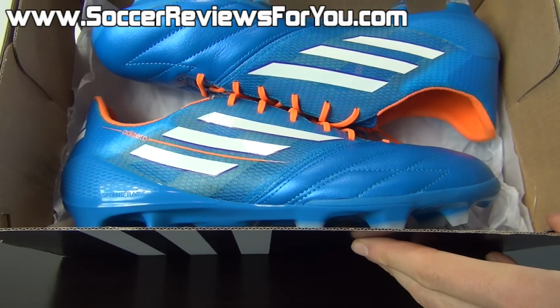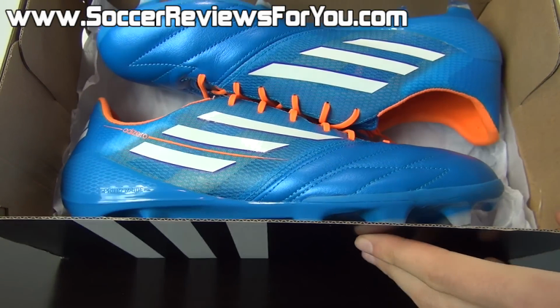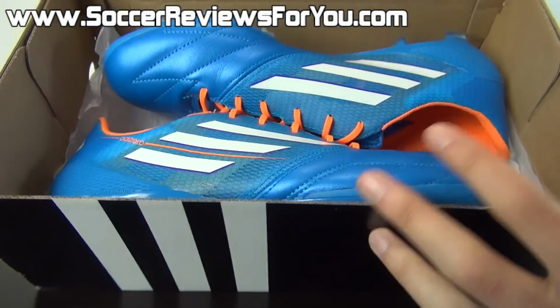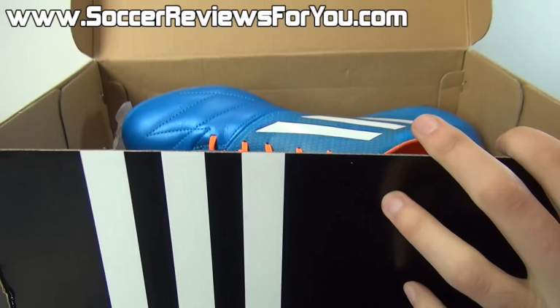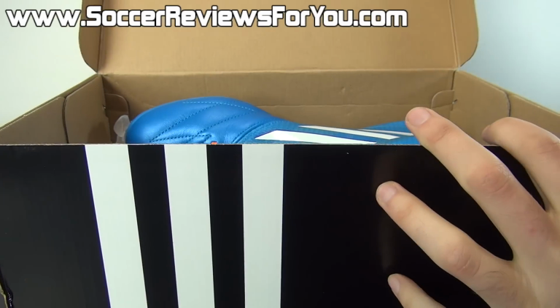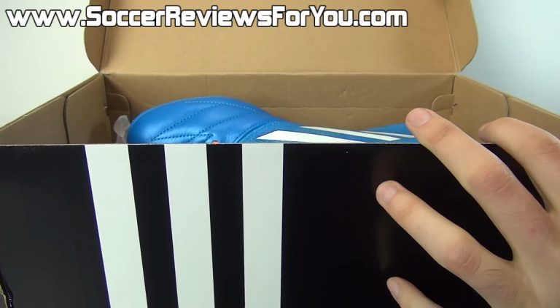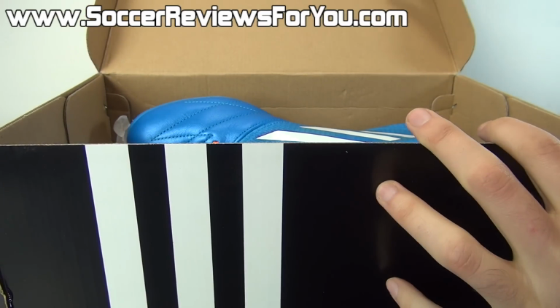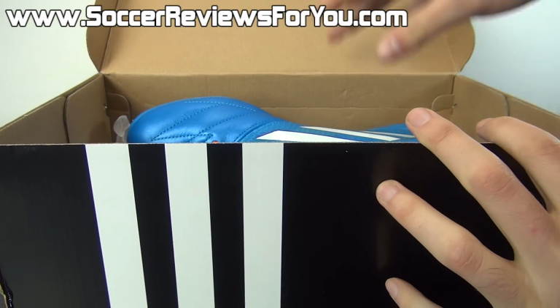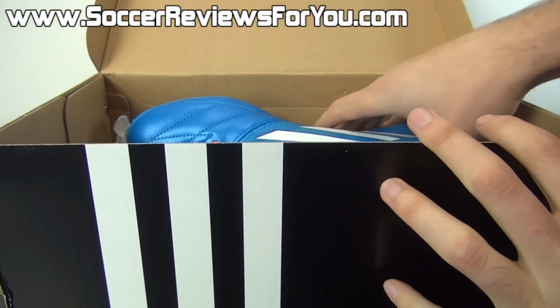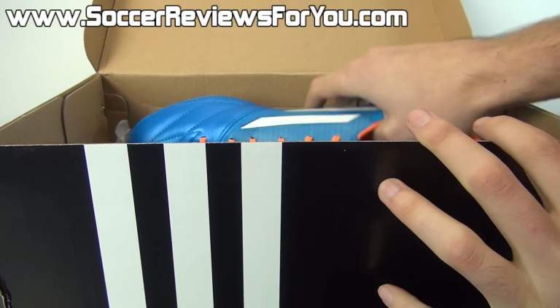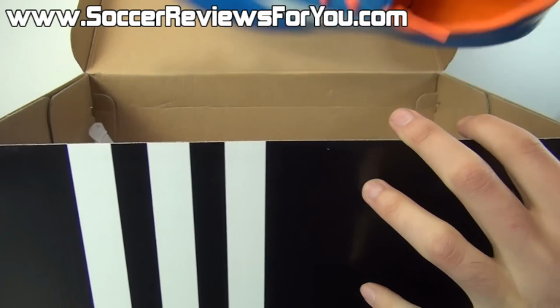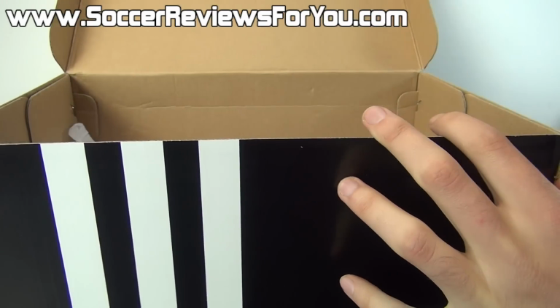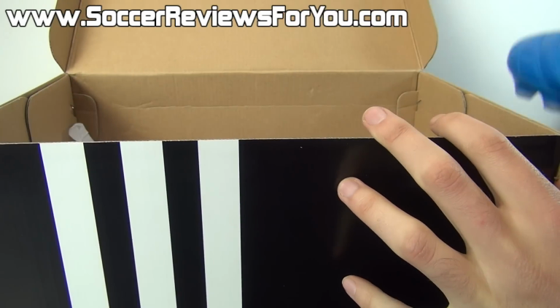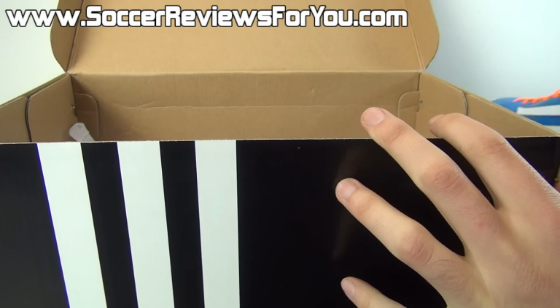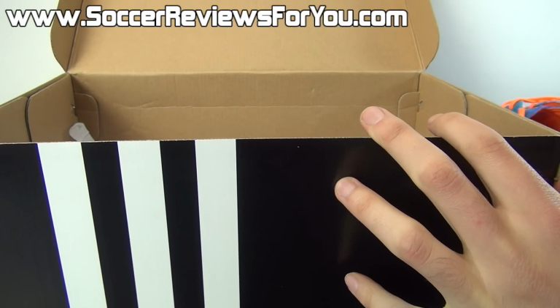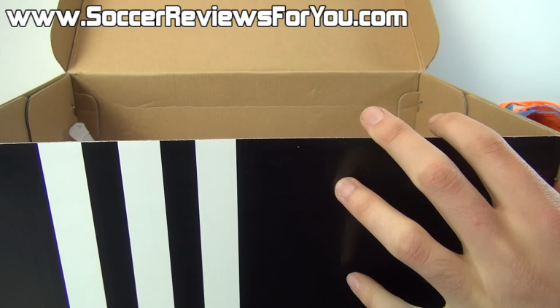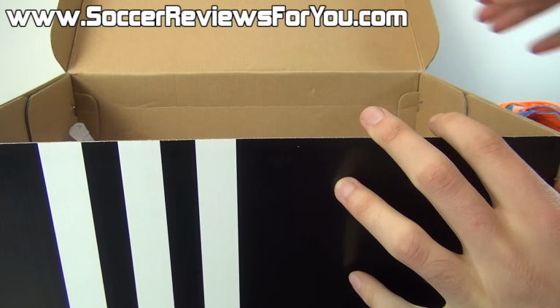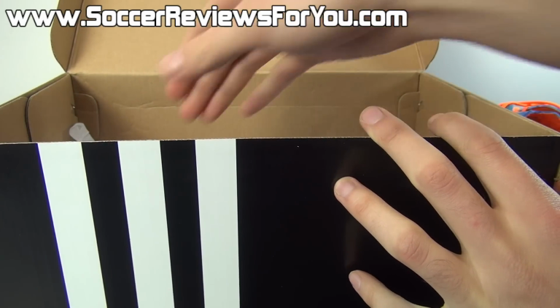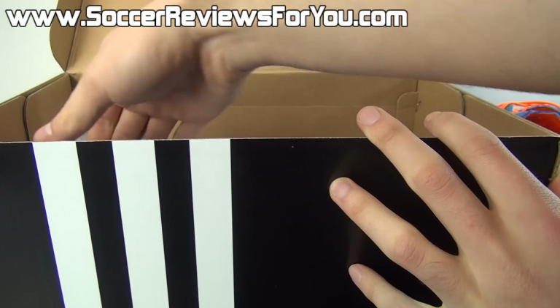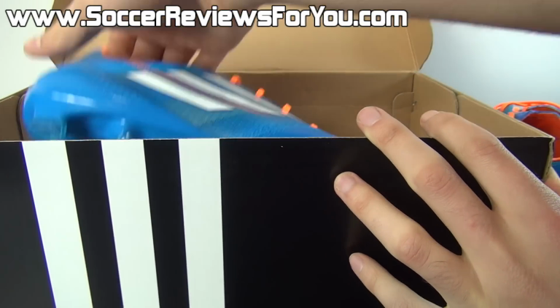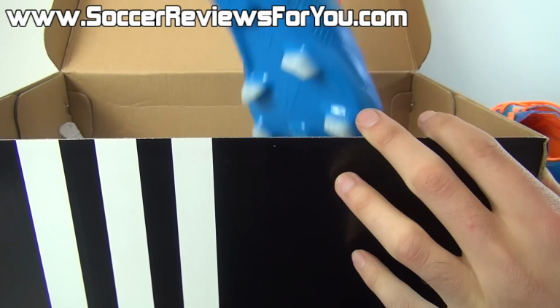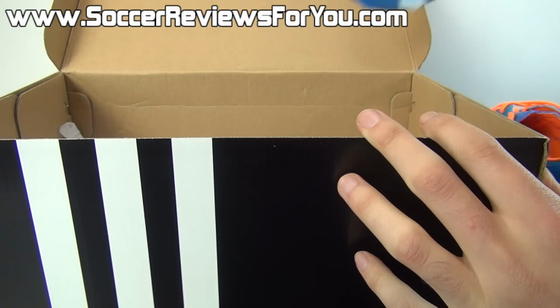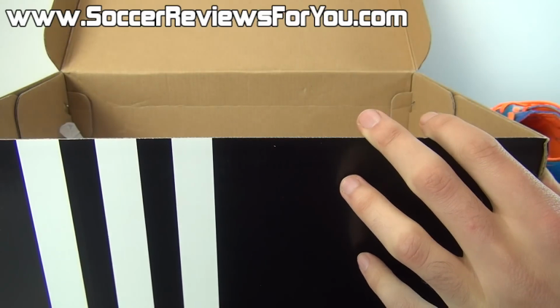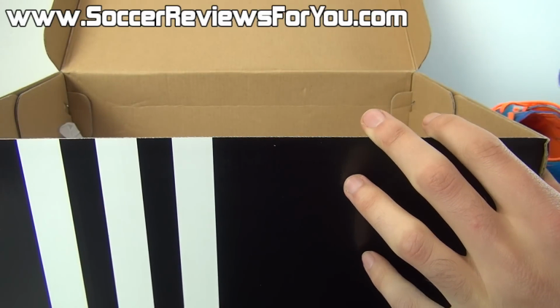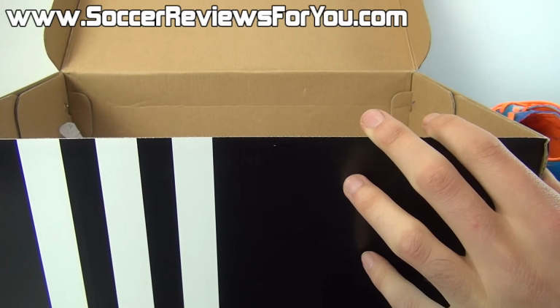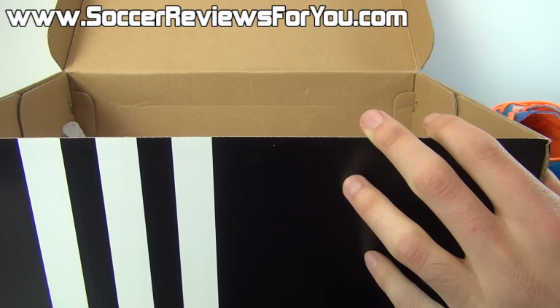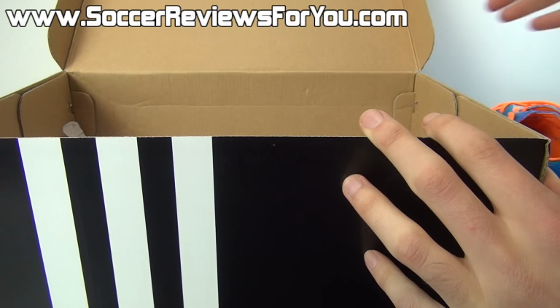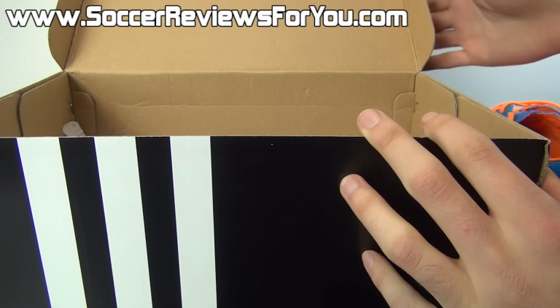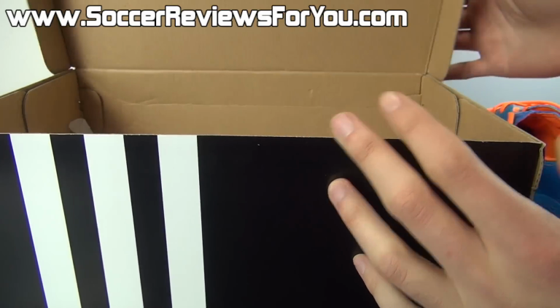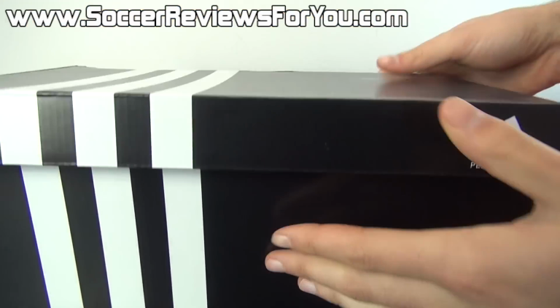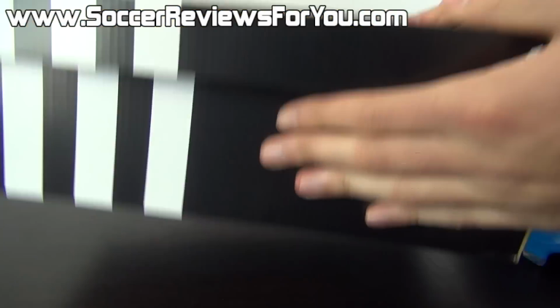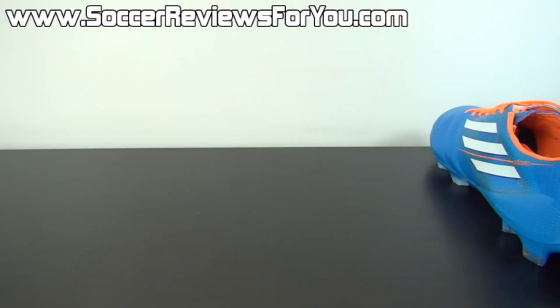Here's a look at what you get inside the box. All they include are the shoes themselves — they do not come with any extras.